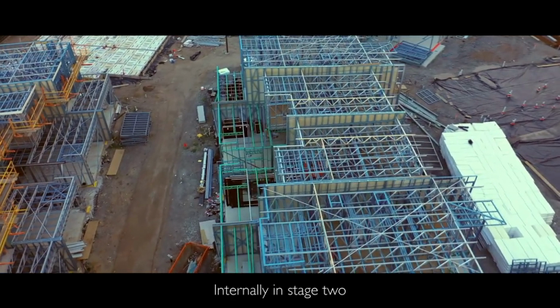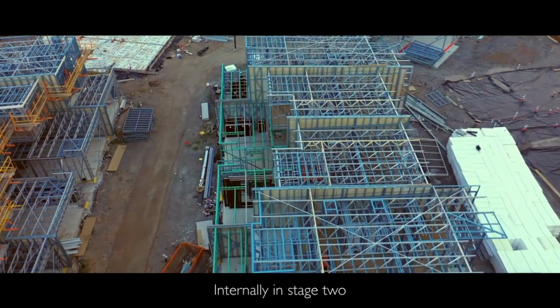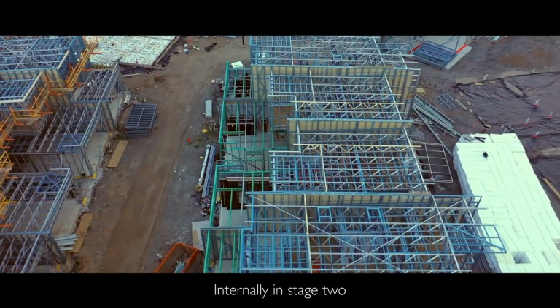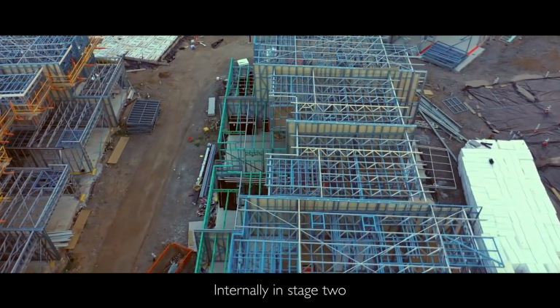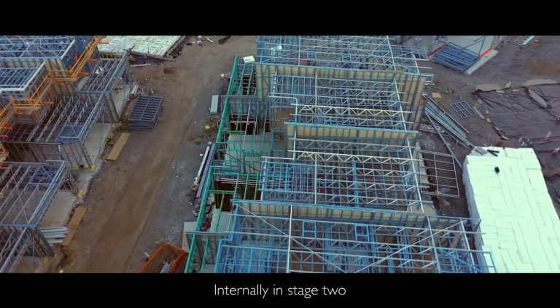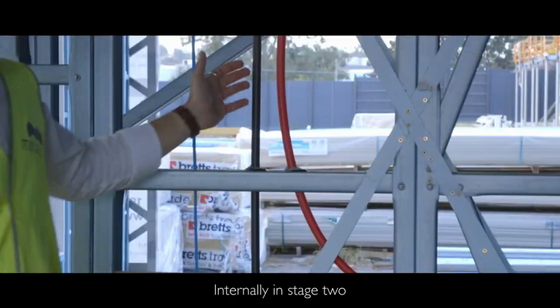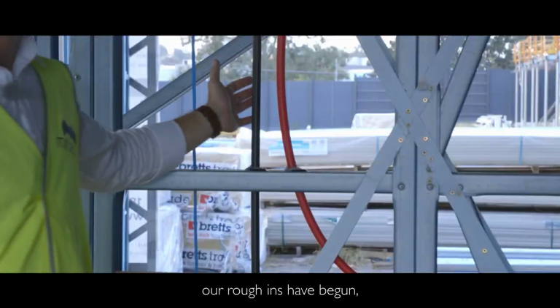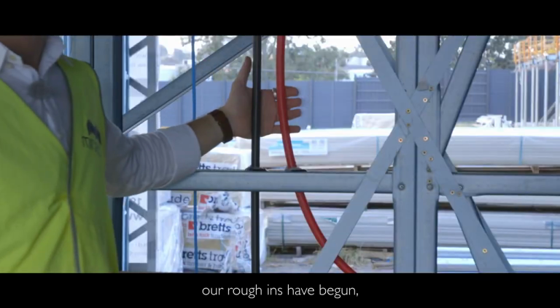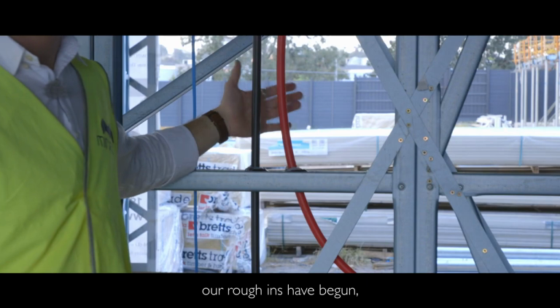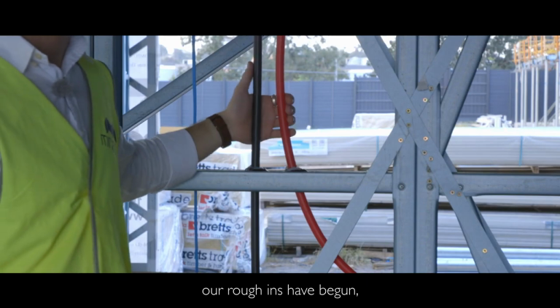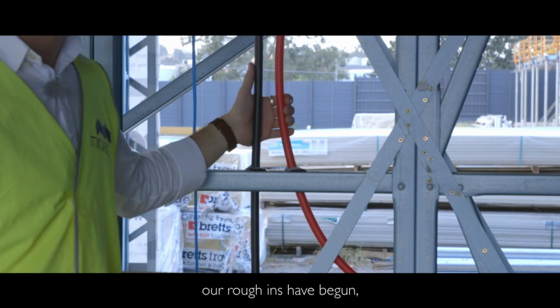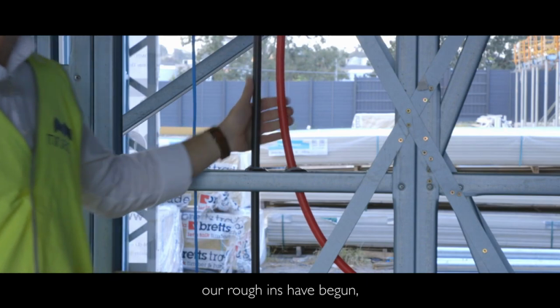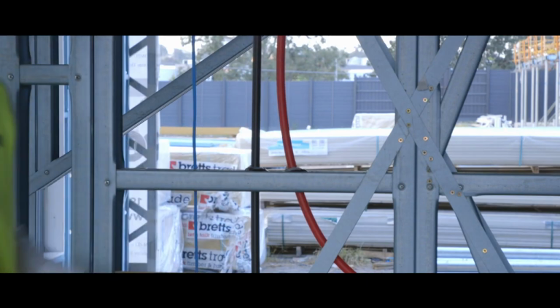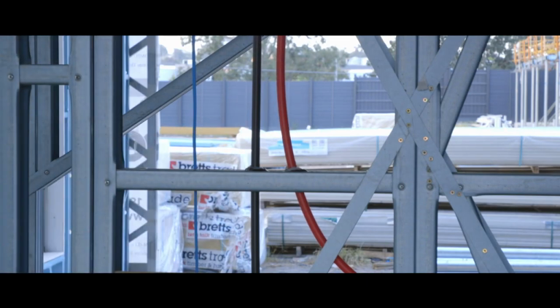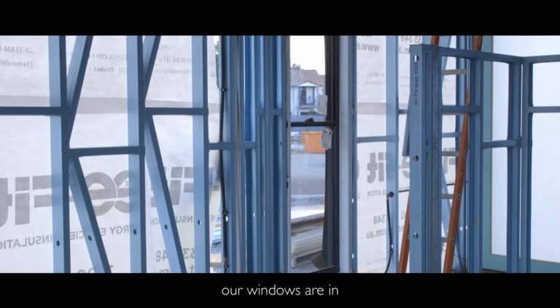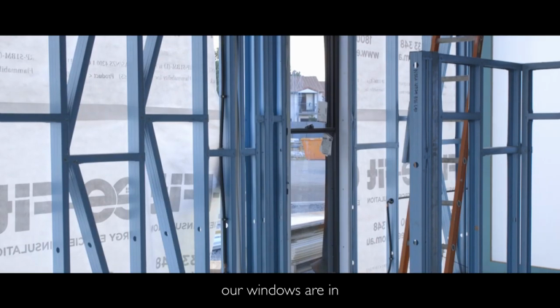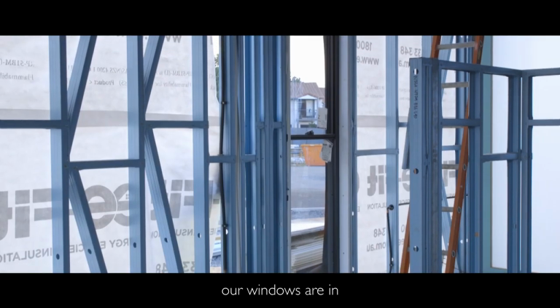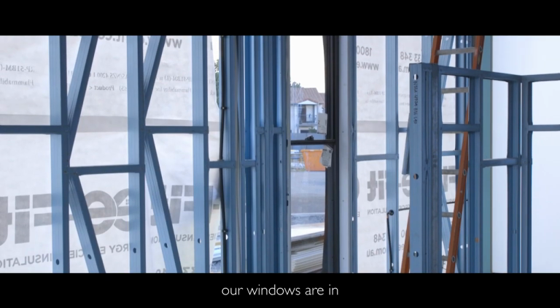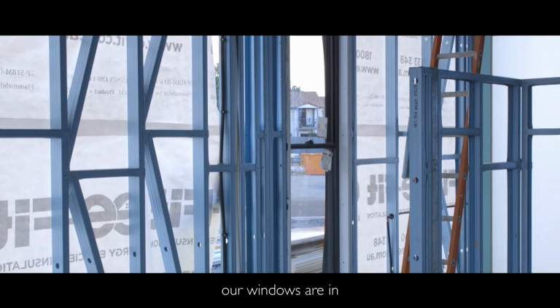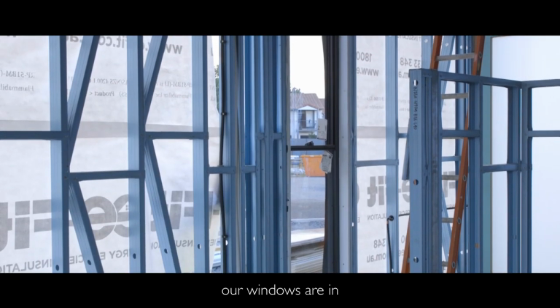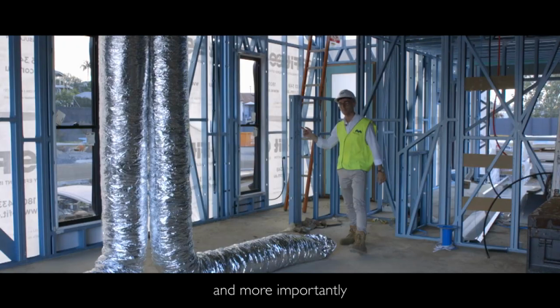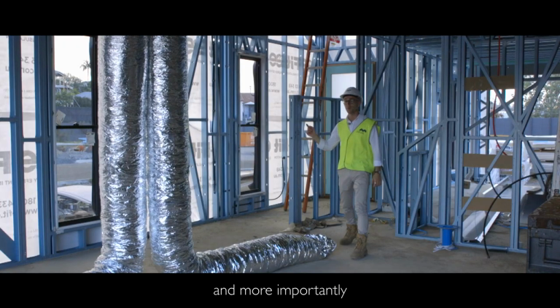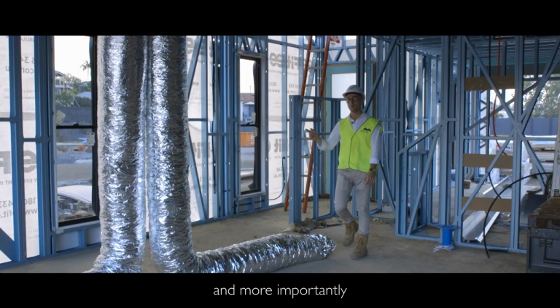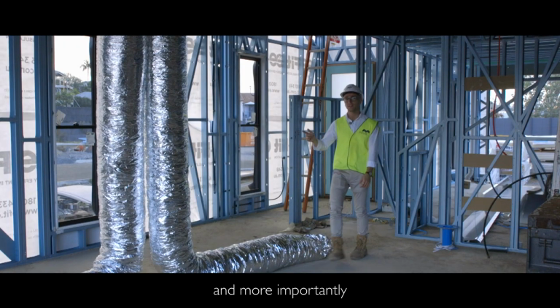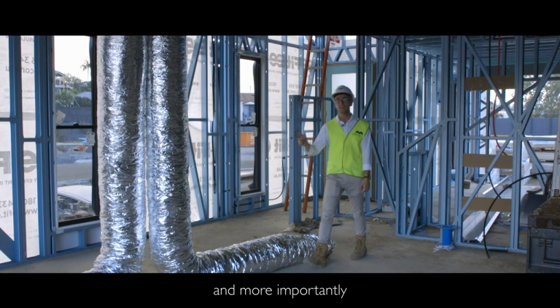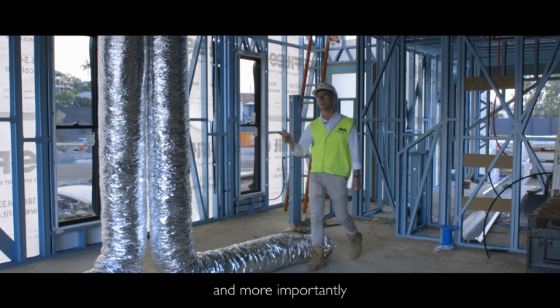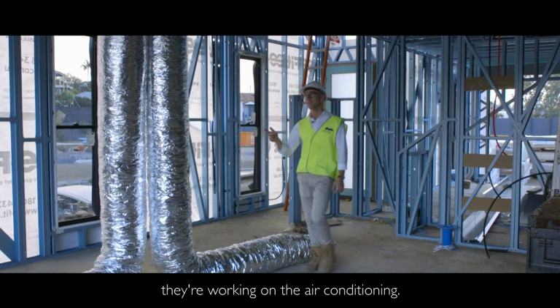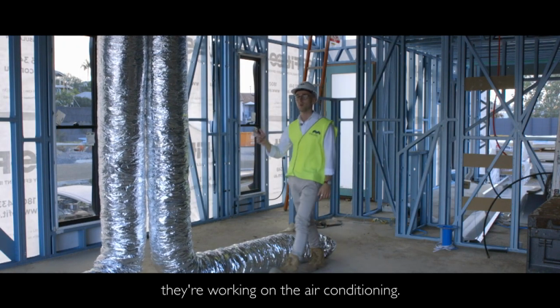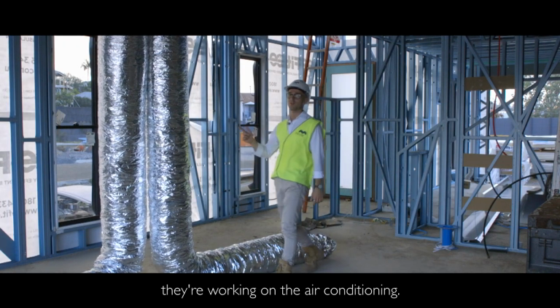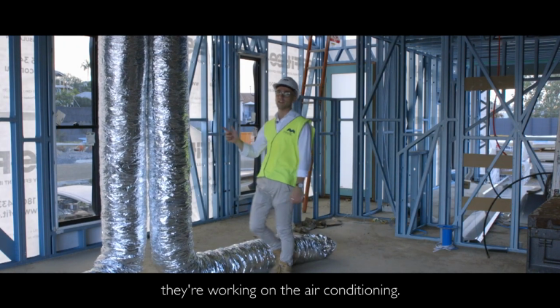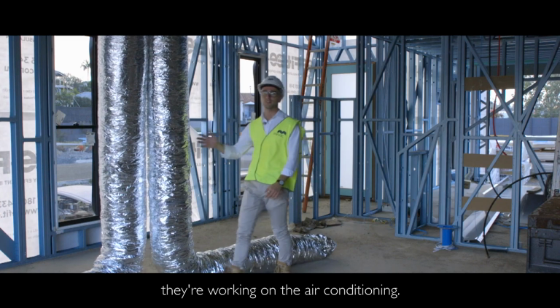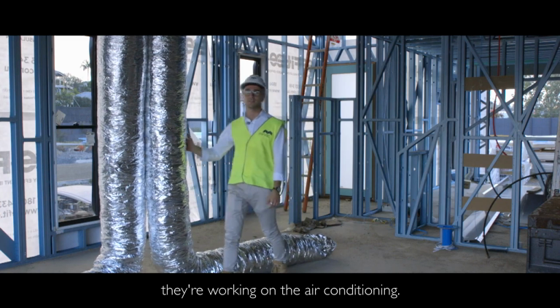Internally in stage two our rough-ins have begun, our windows are in, and more importantly they're working on the air conditioning.